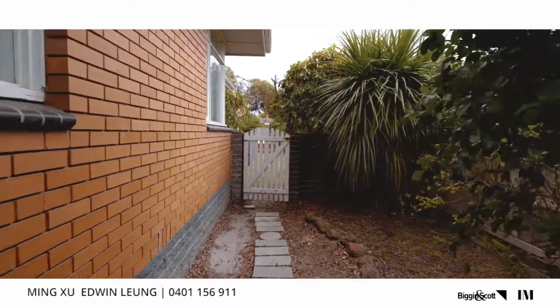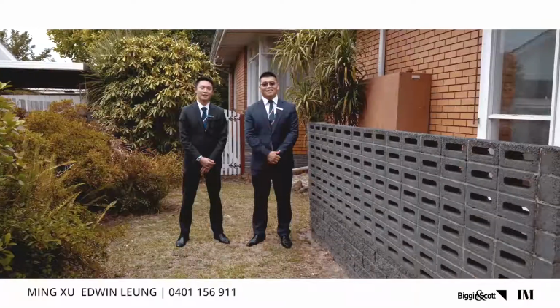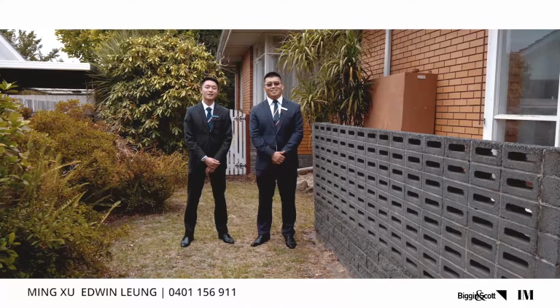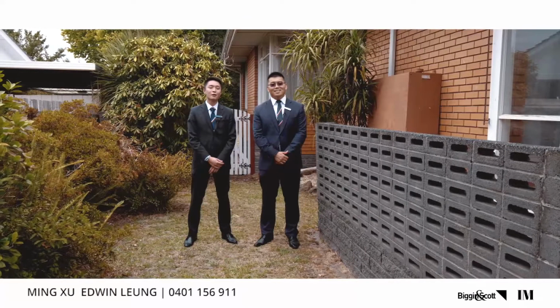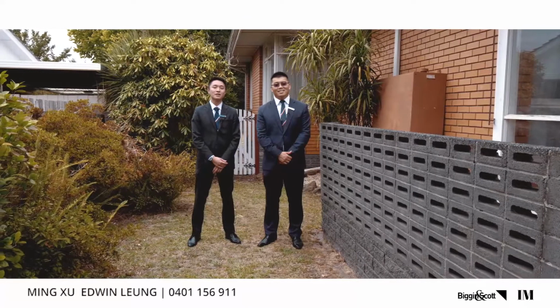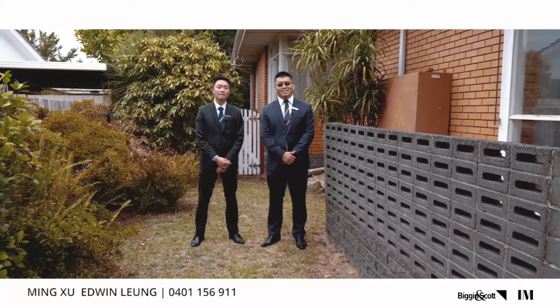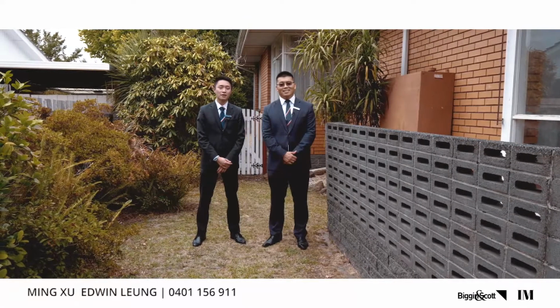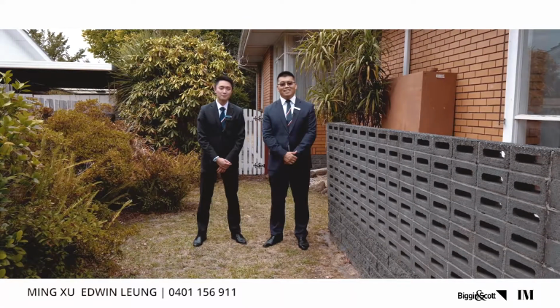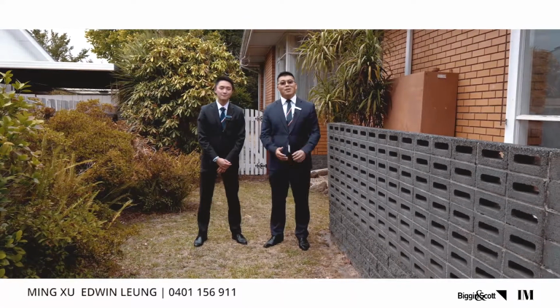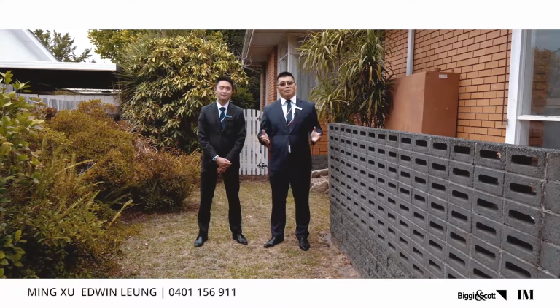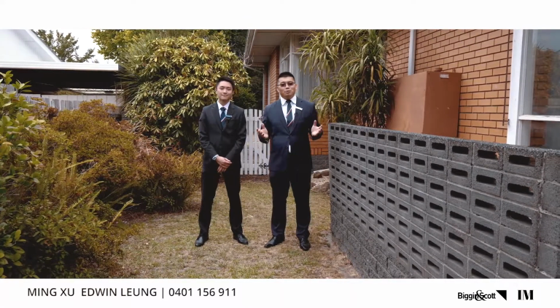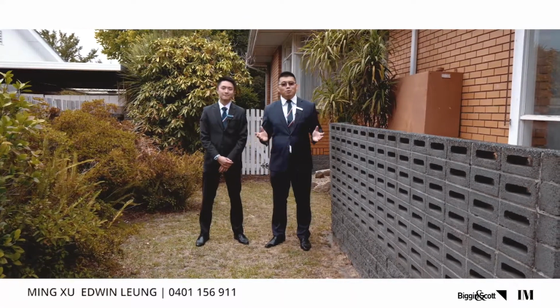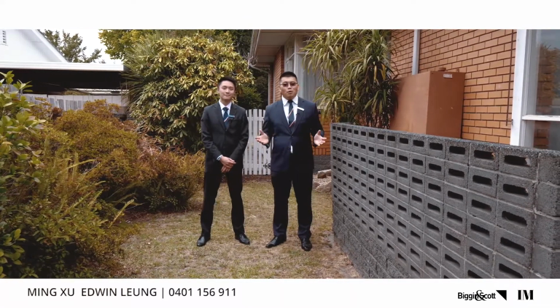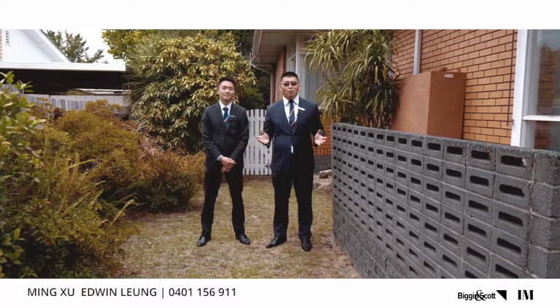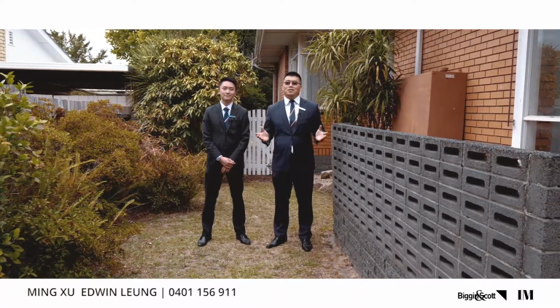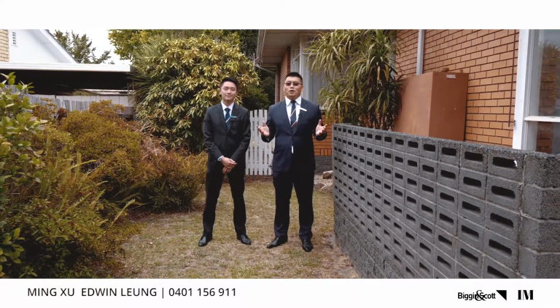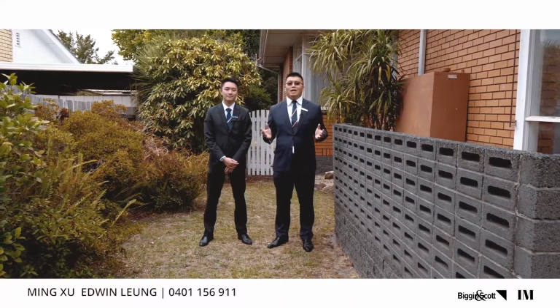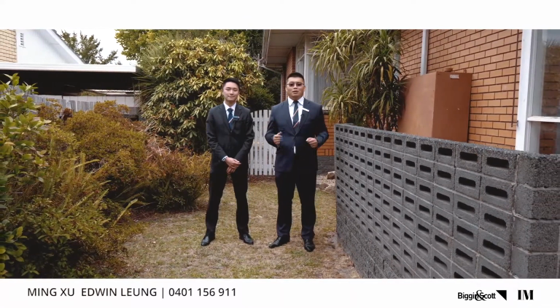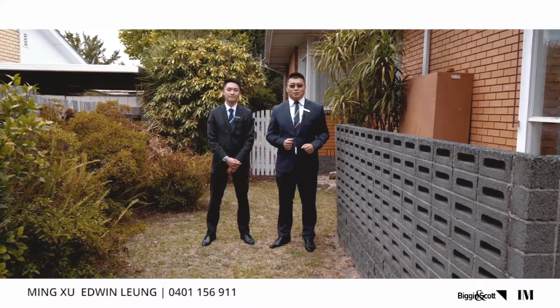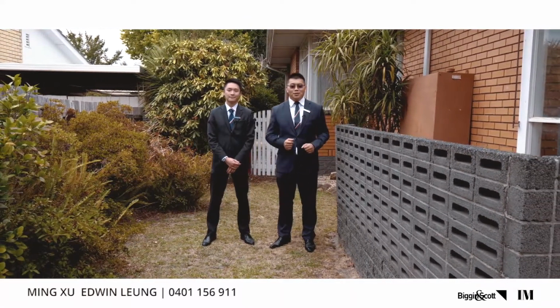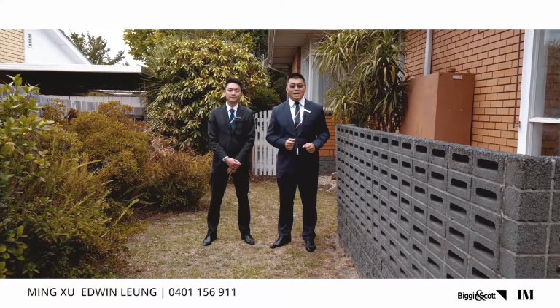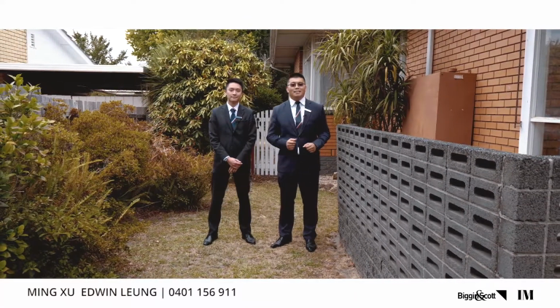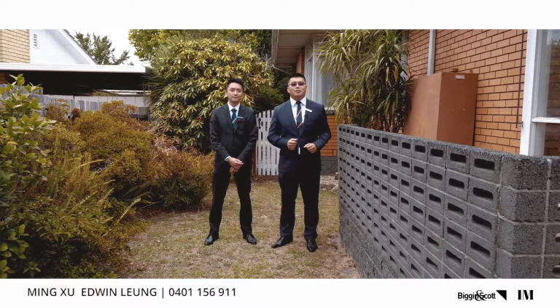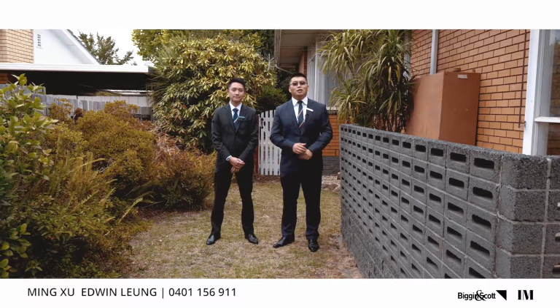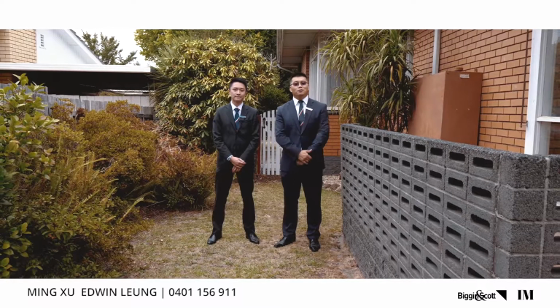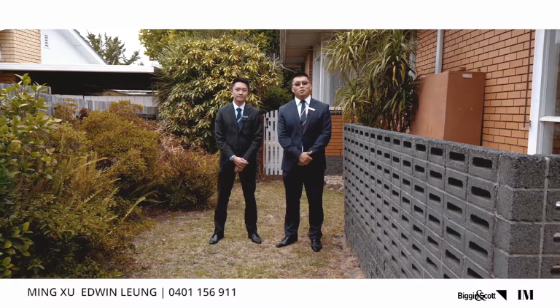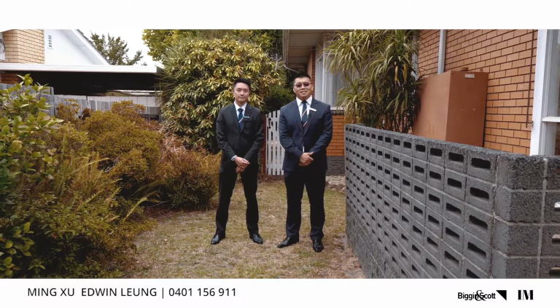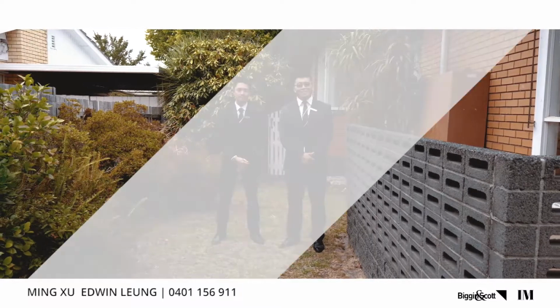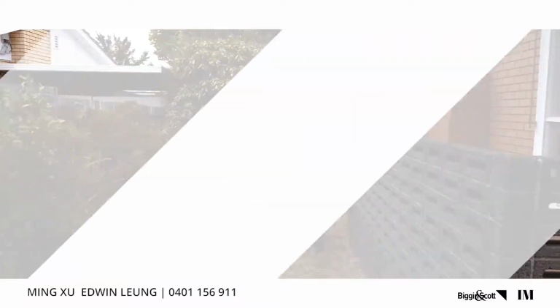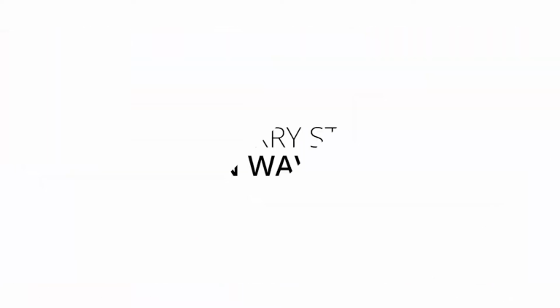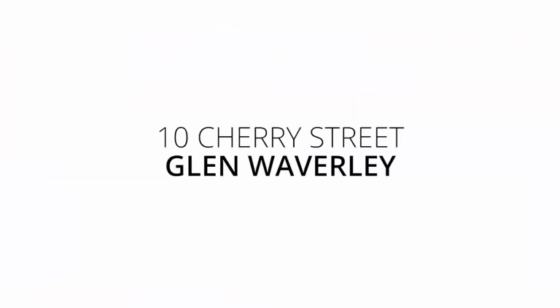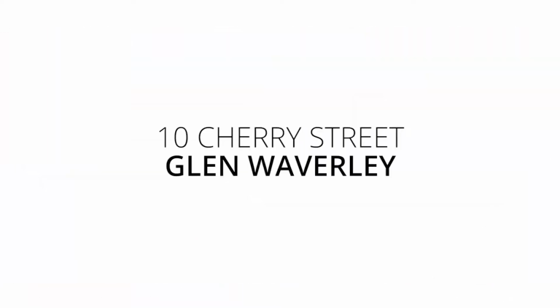Thank you for watching this video. We'd love to show you more of what this home can offer at our next open for inspection. We'd love to hear from you.